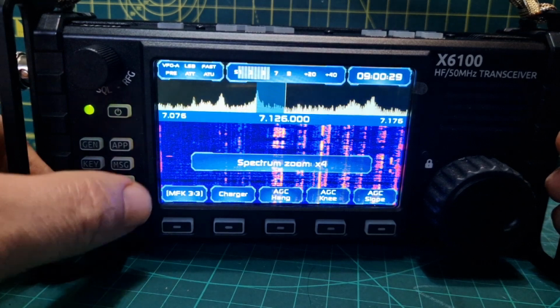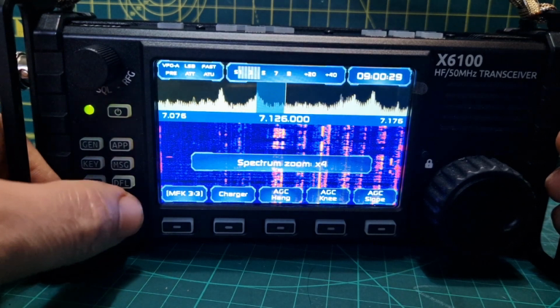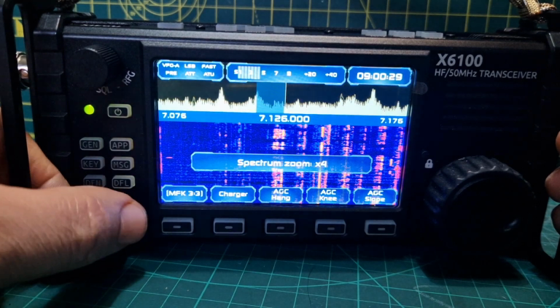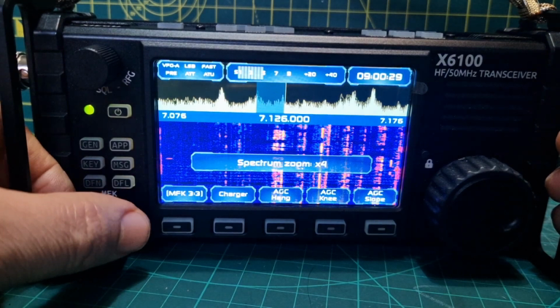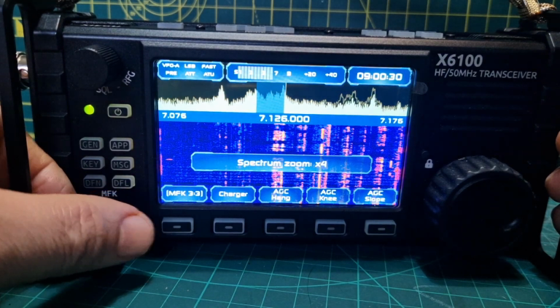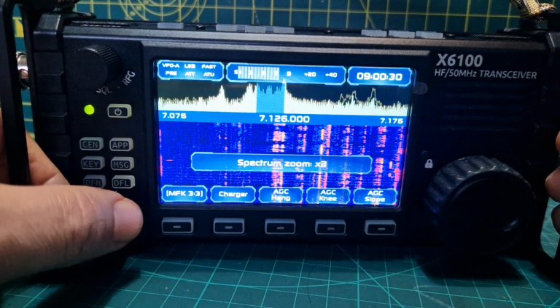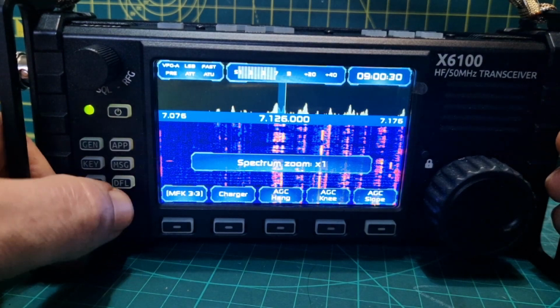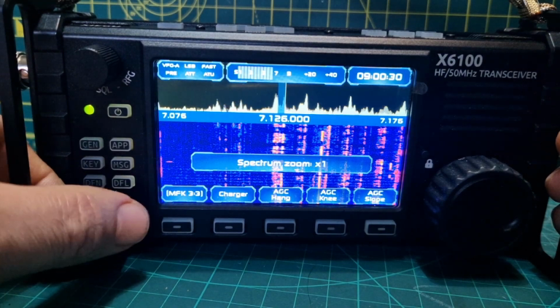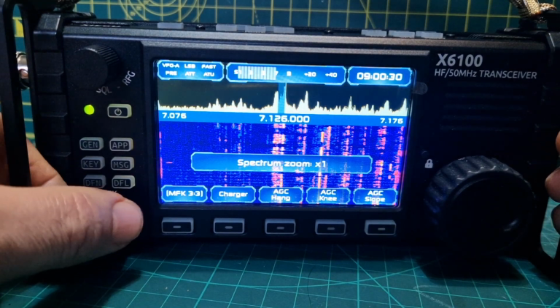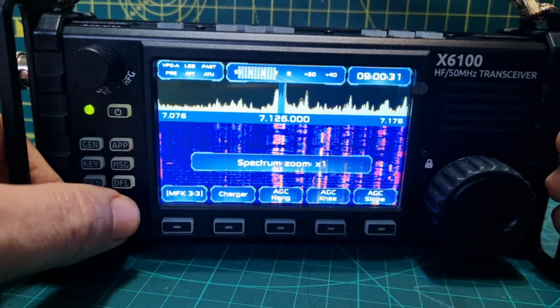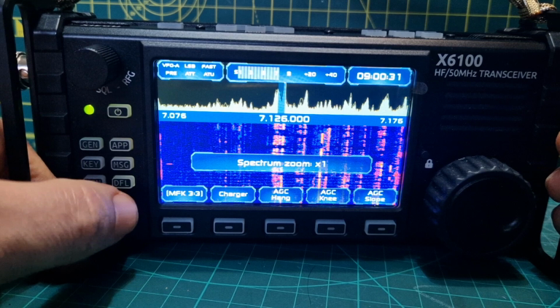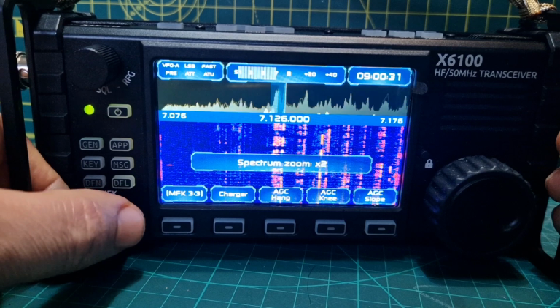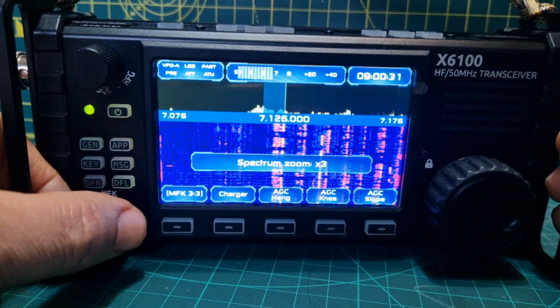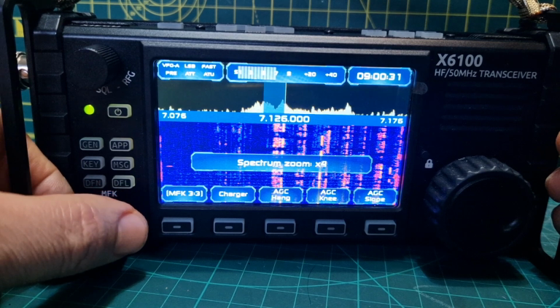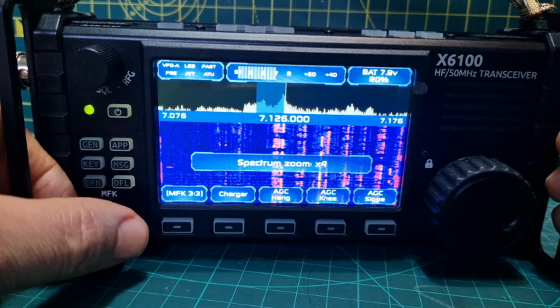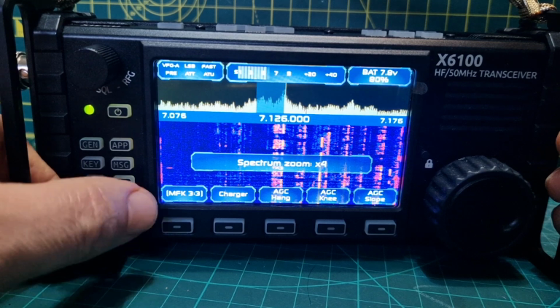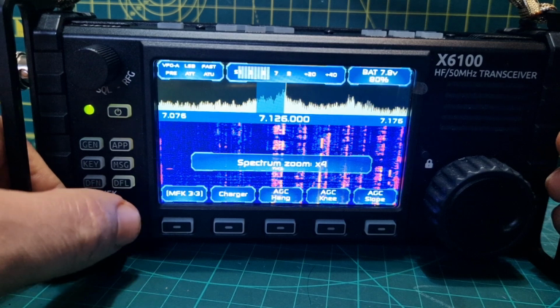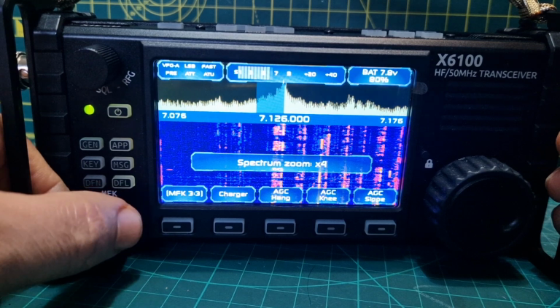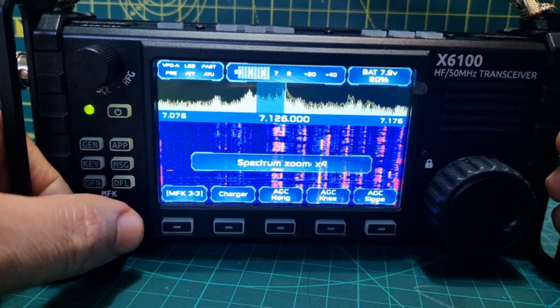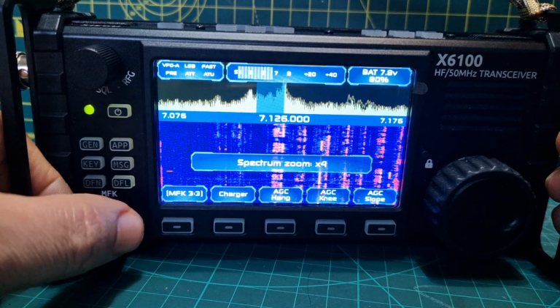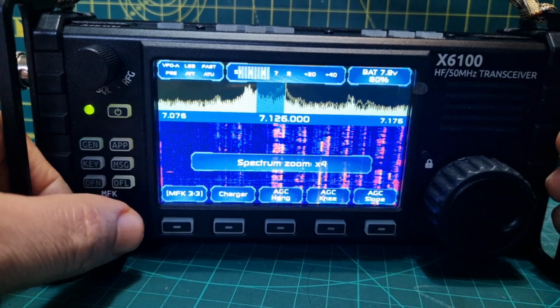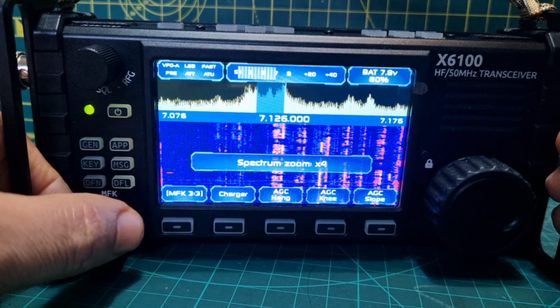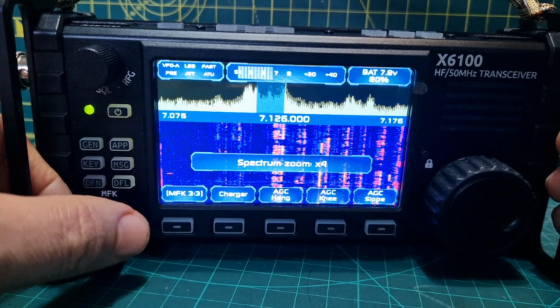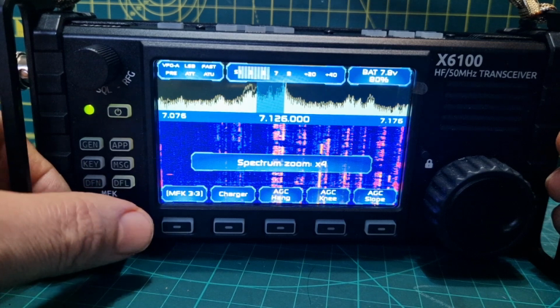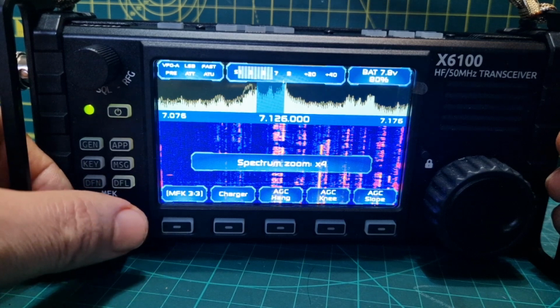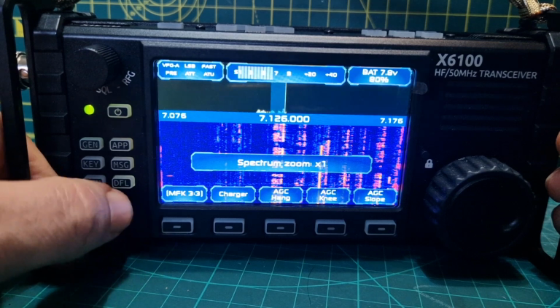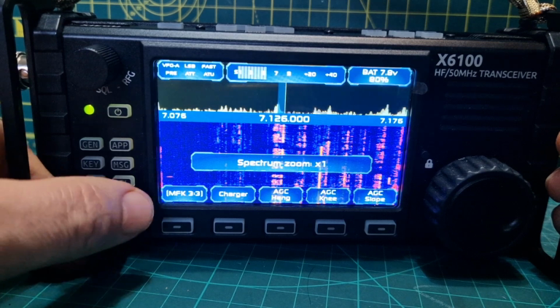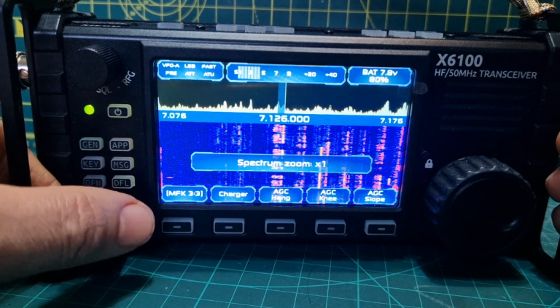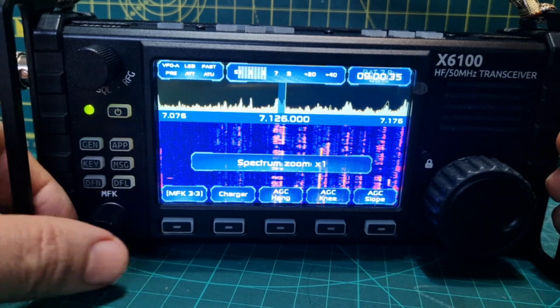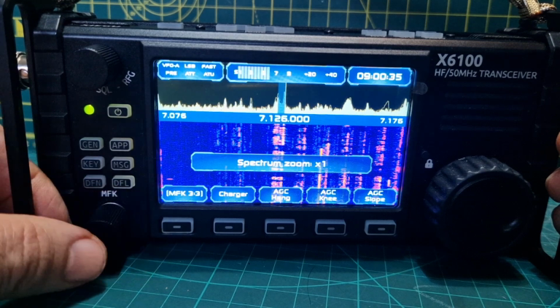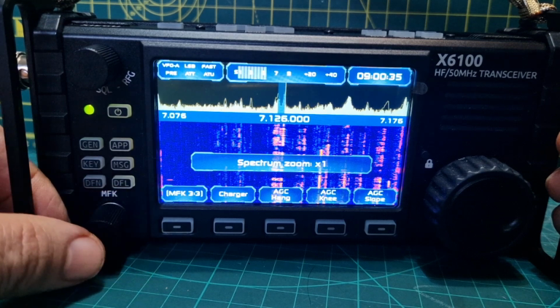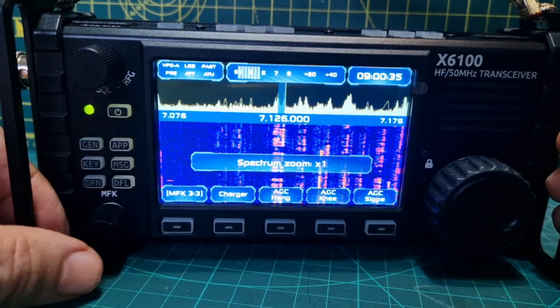Now zoom — there's your zoom changes. That's the highest, that's the lowest.